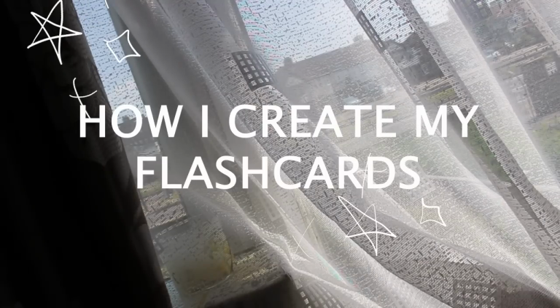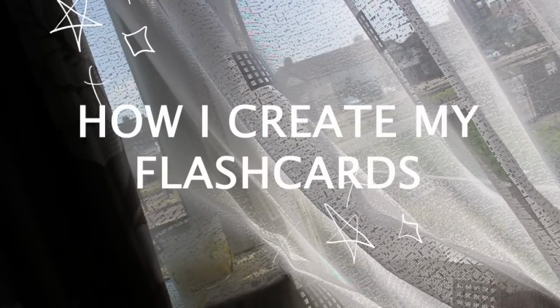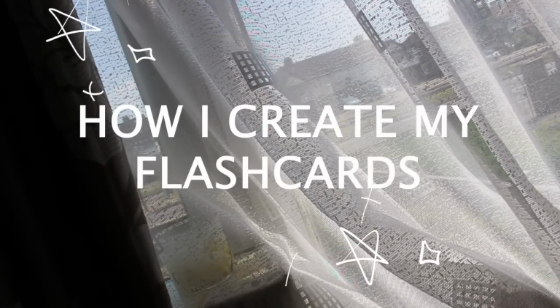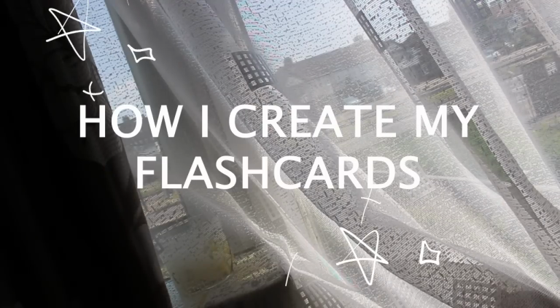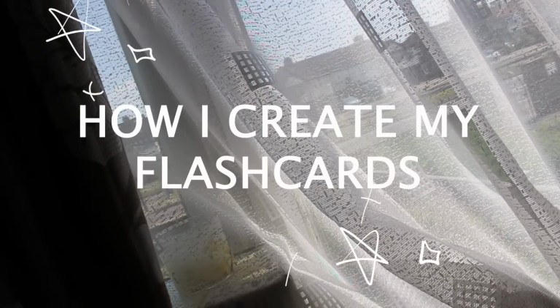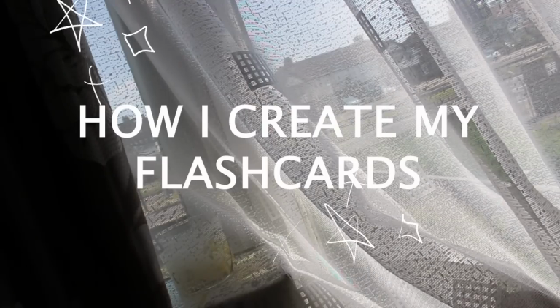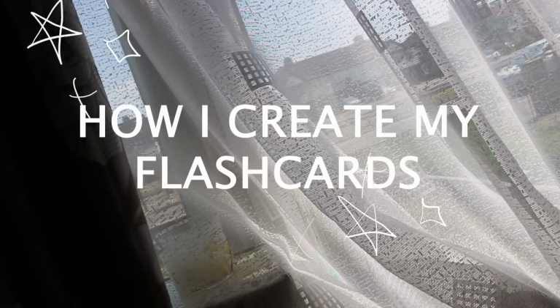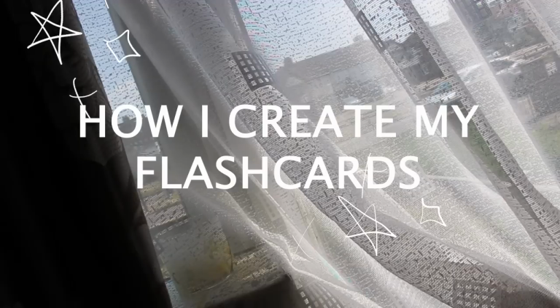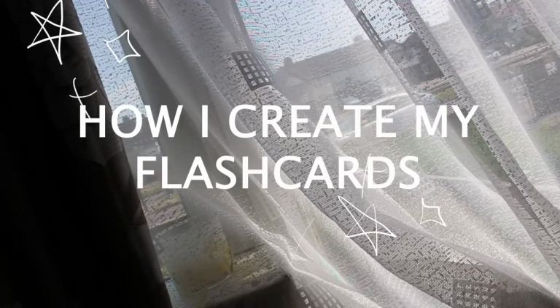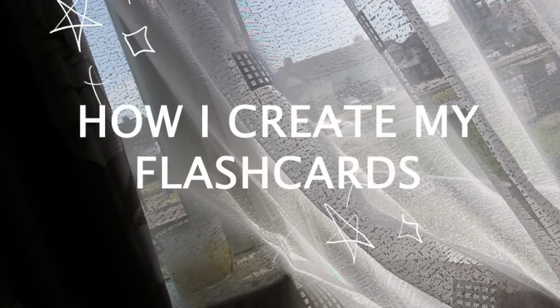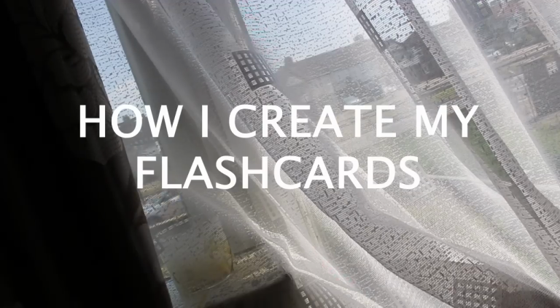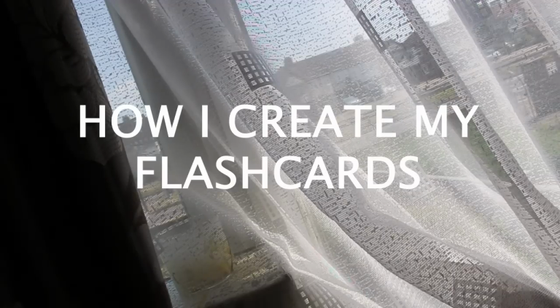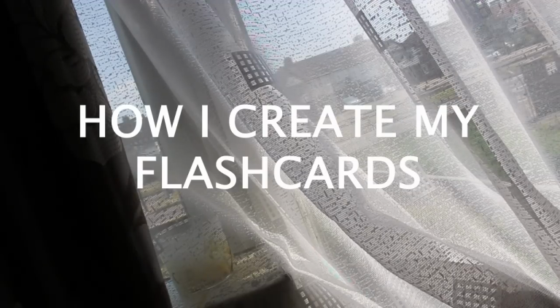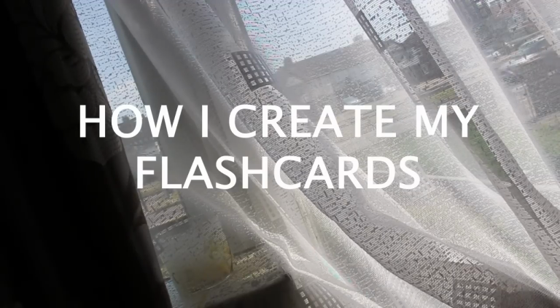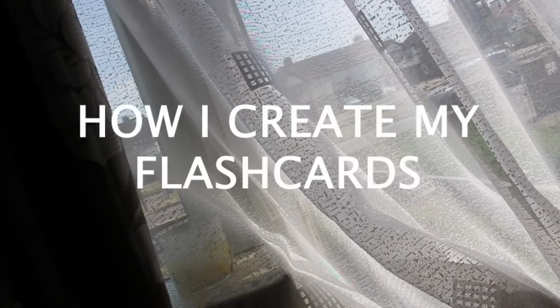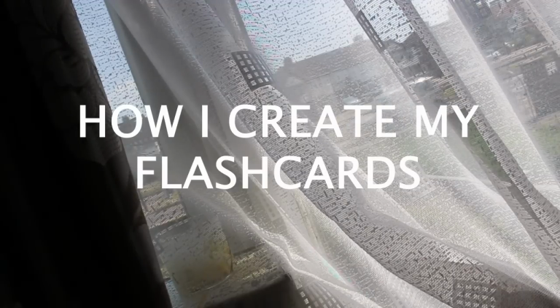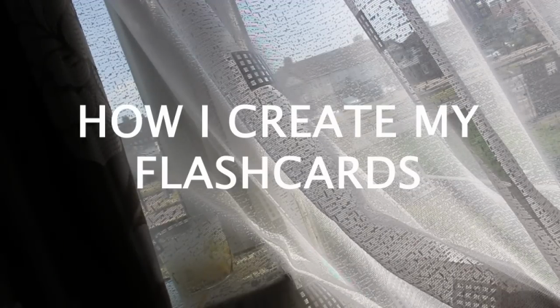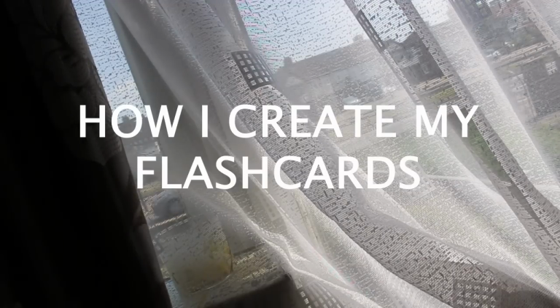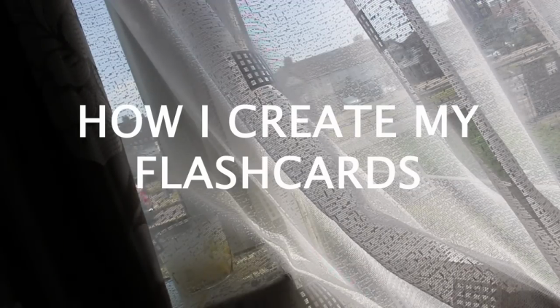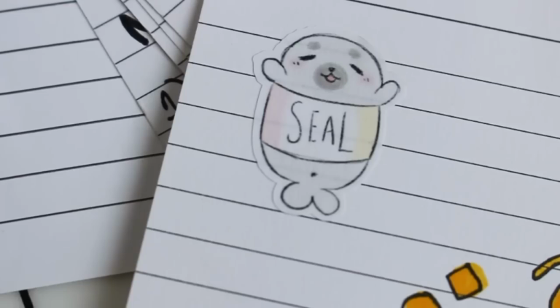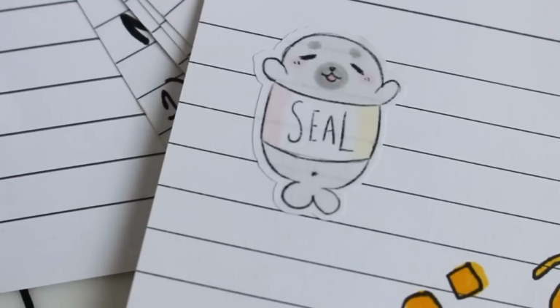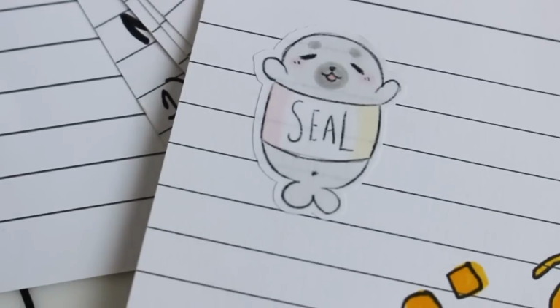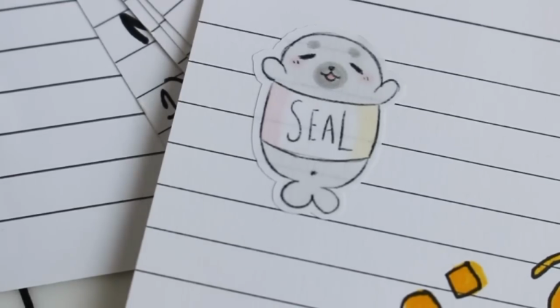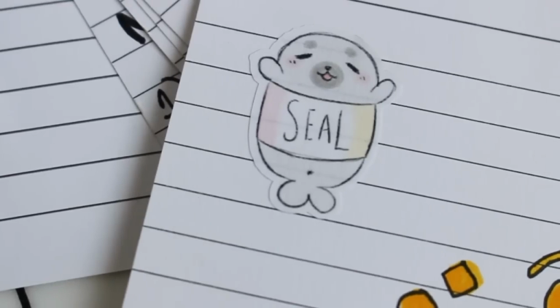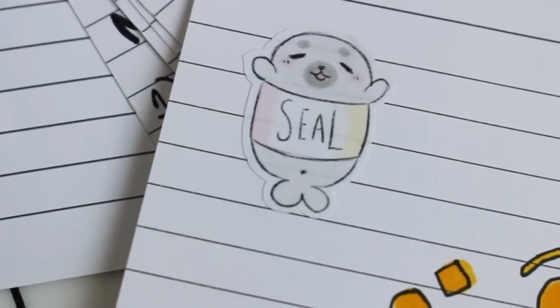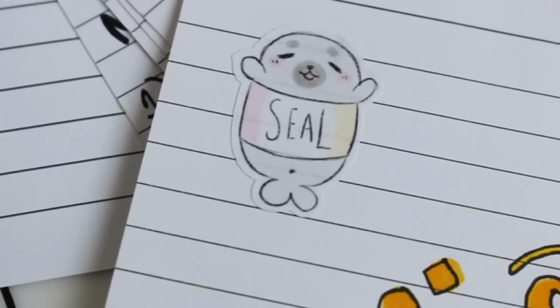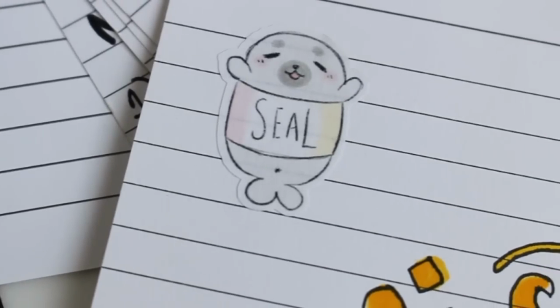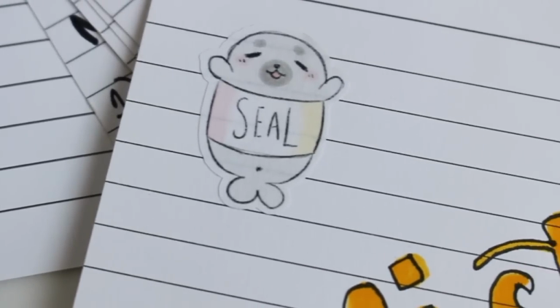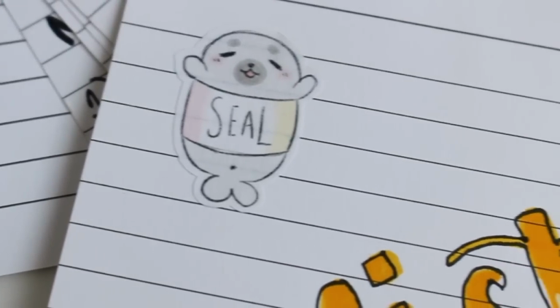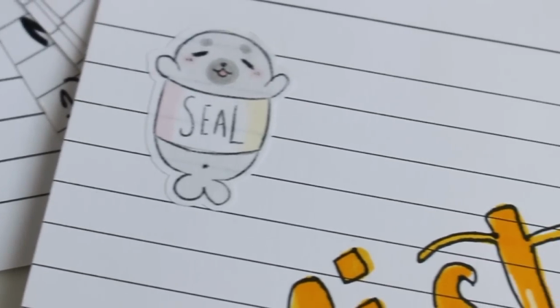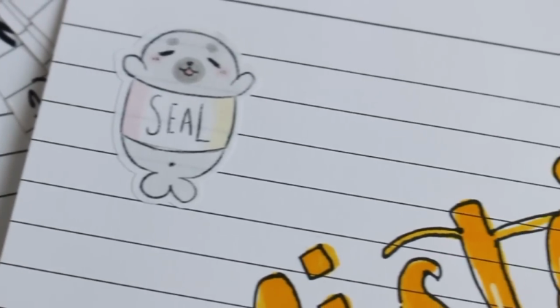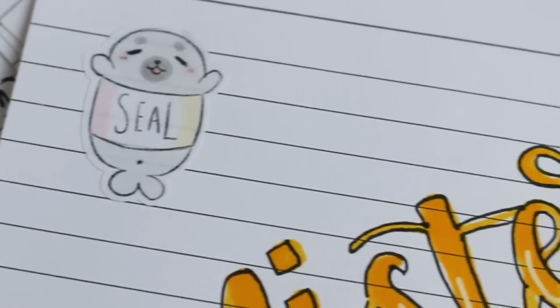Hello everyone, so after tons of requests on Instagram I finally decided to create the video on how I make my flashcards.